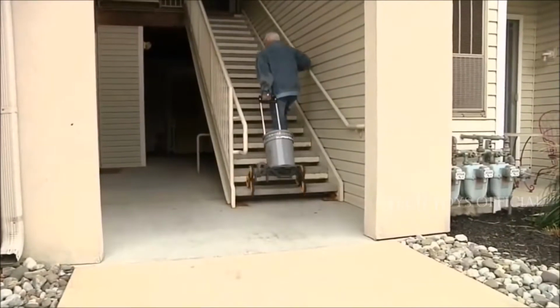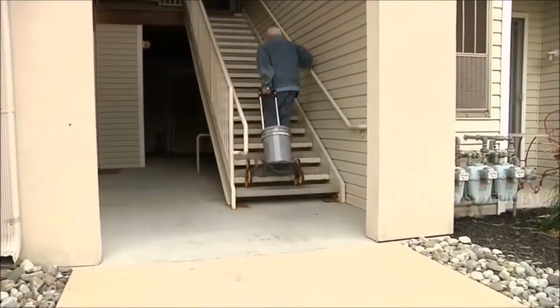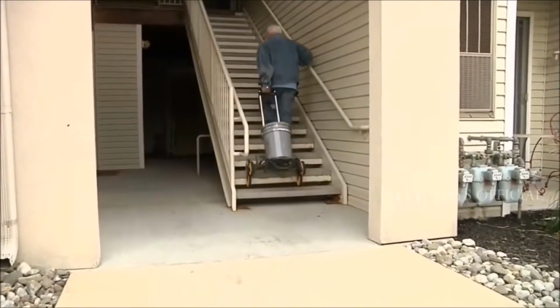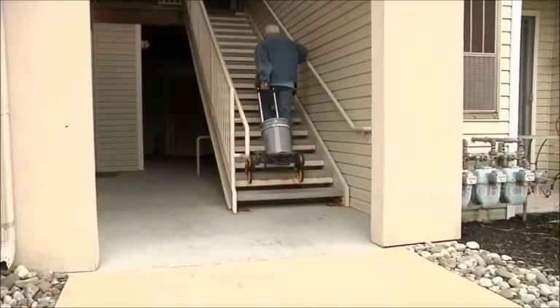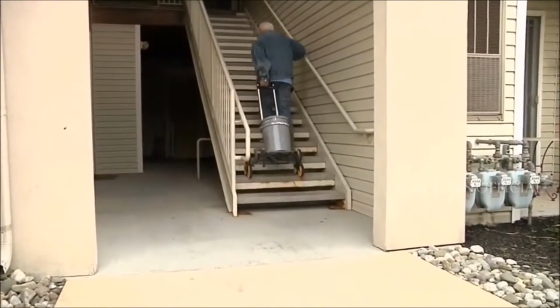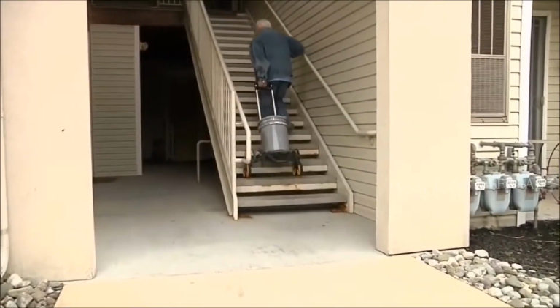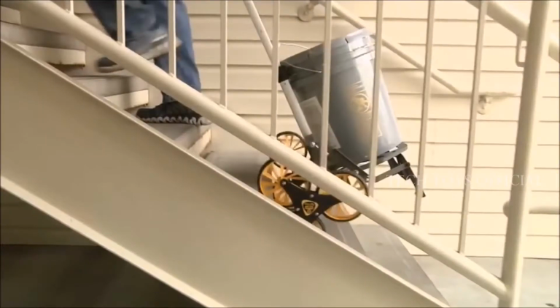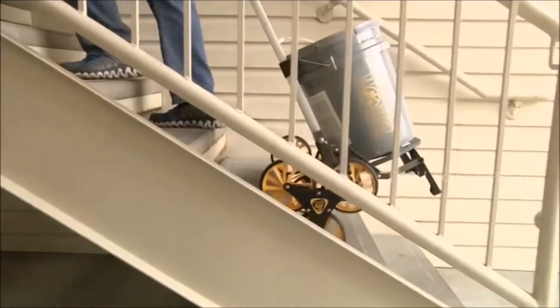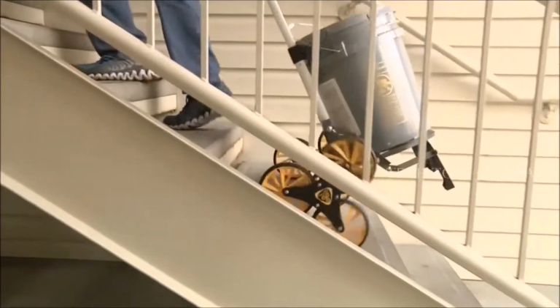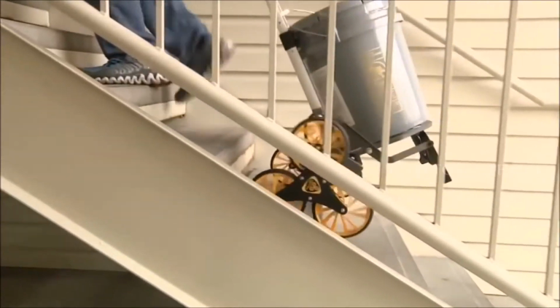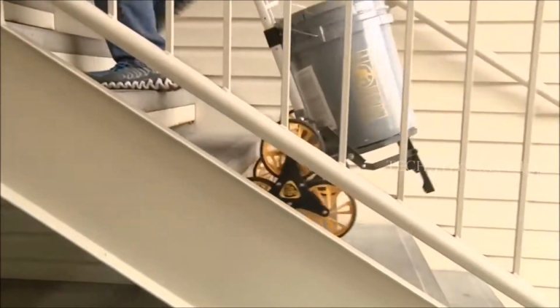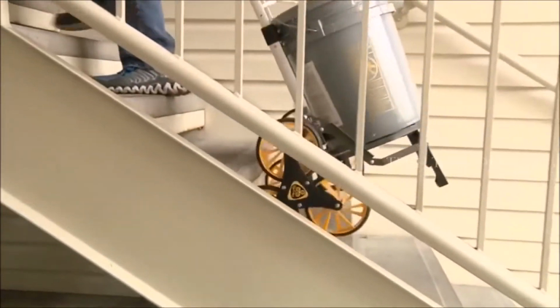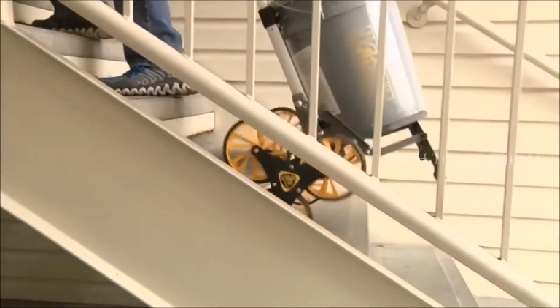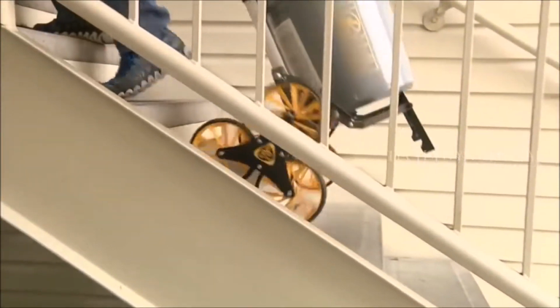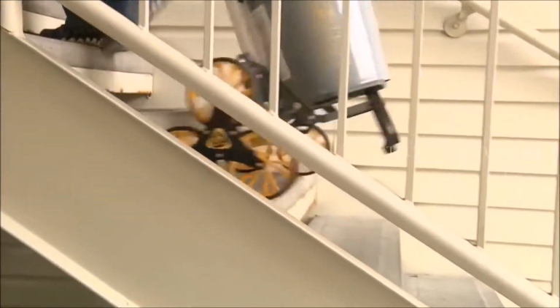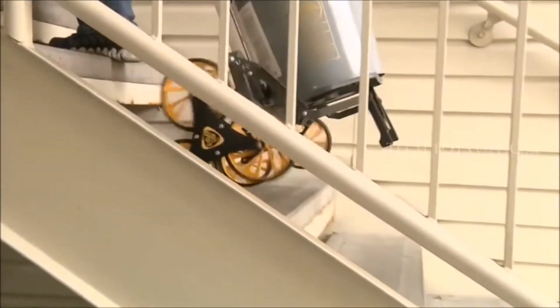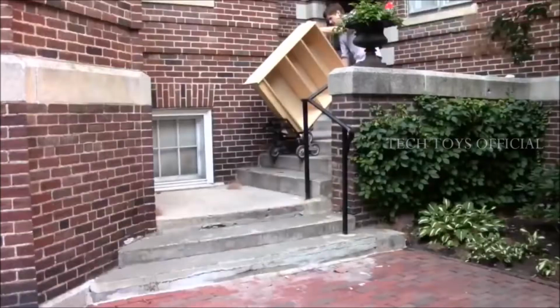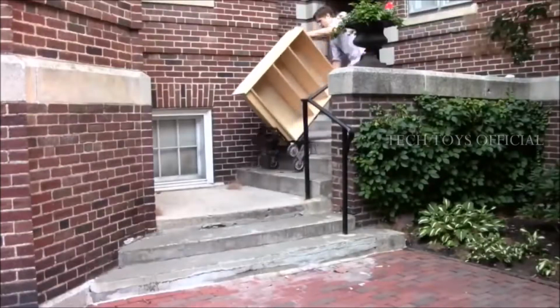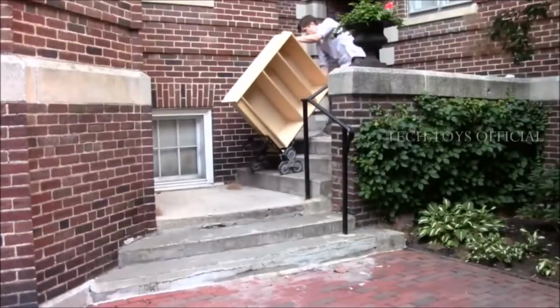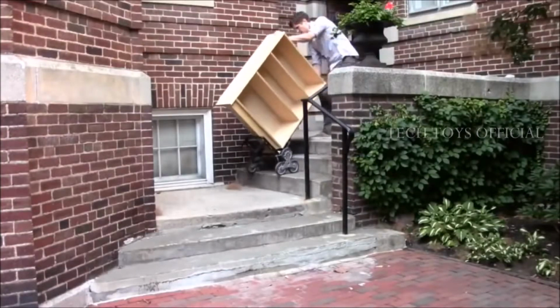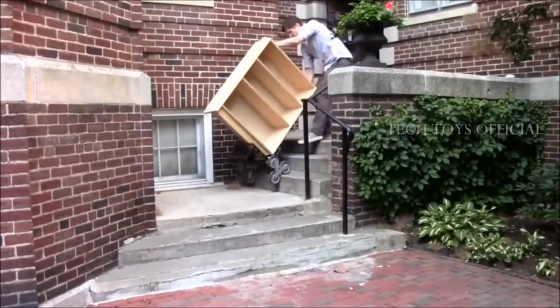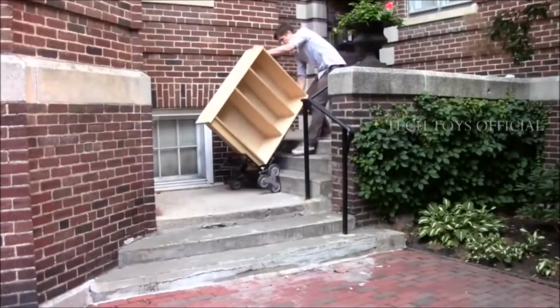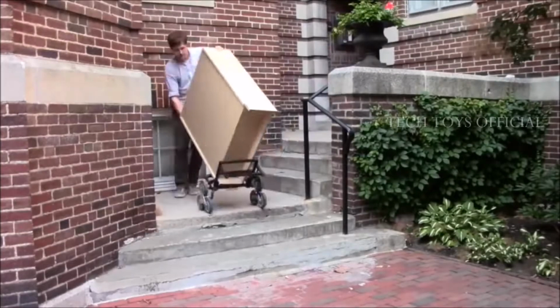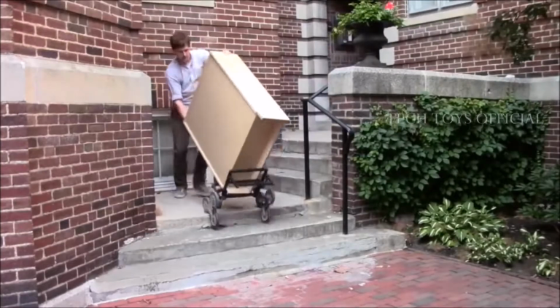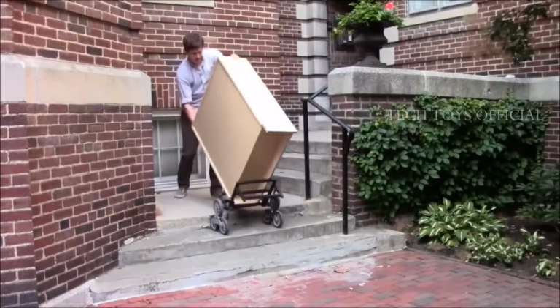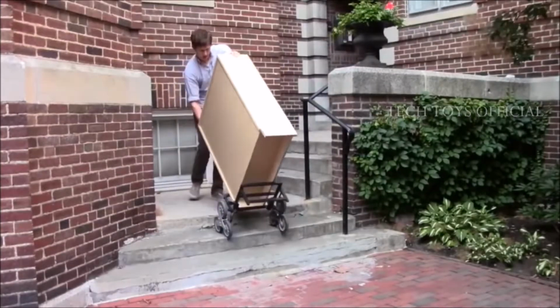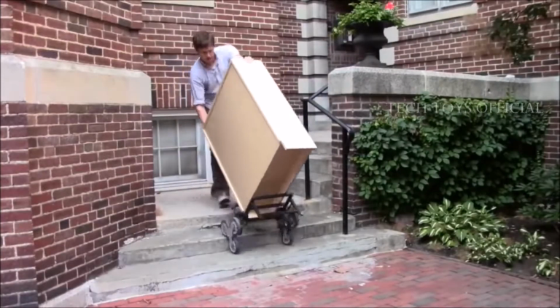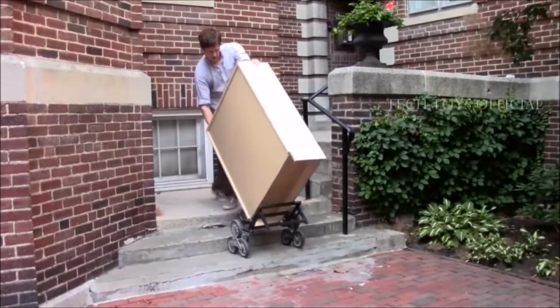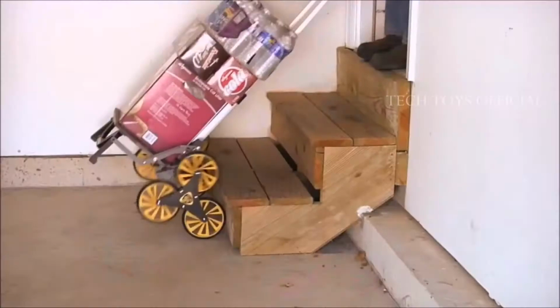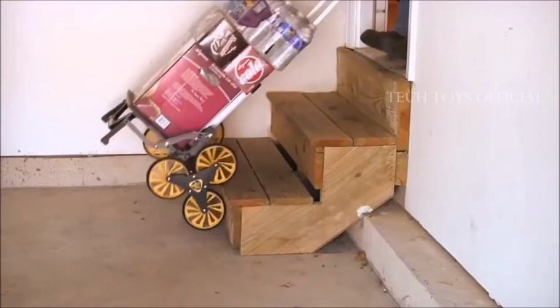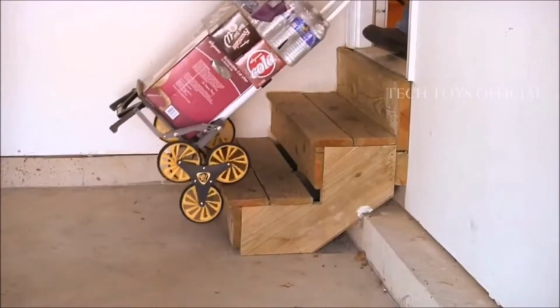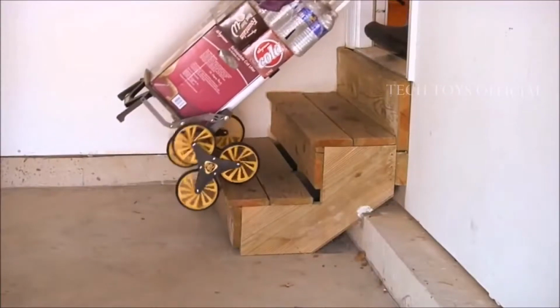62. Climbing Folding Cart. Combined with an all-terrain three-wheel chassis.